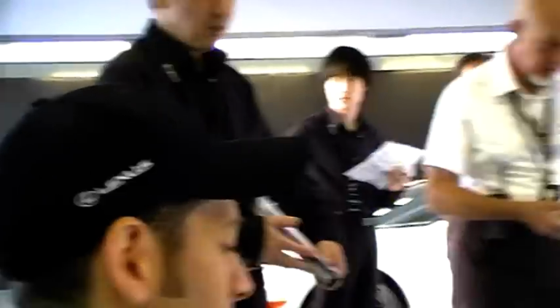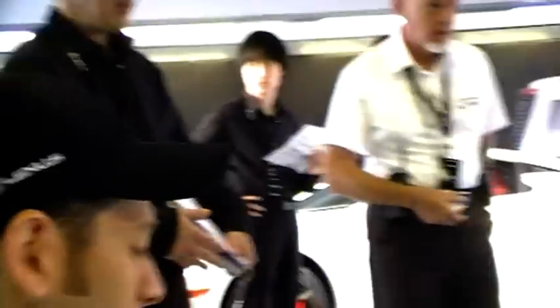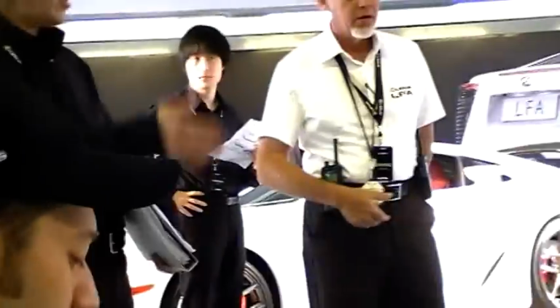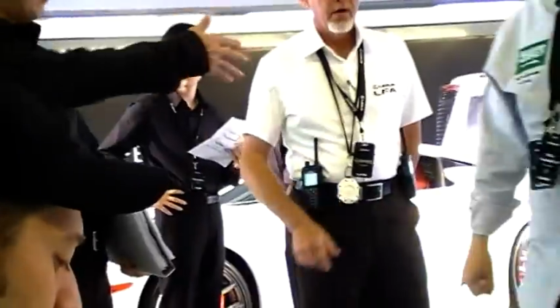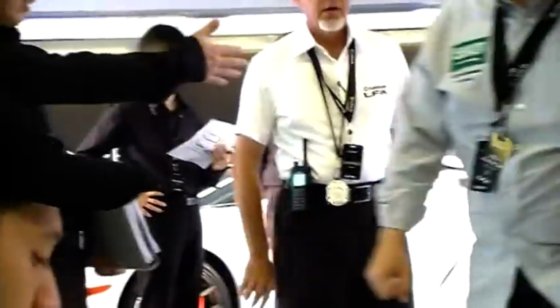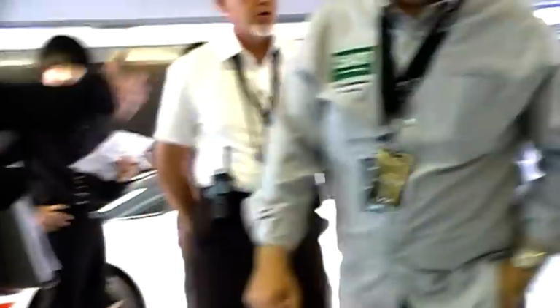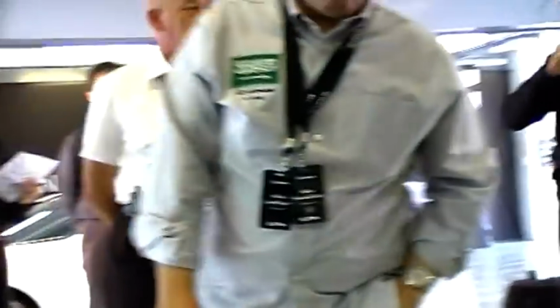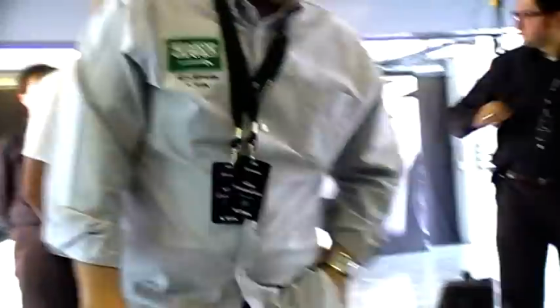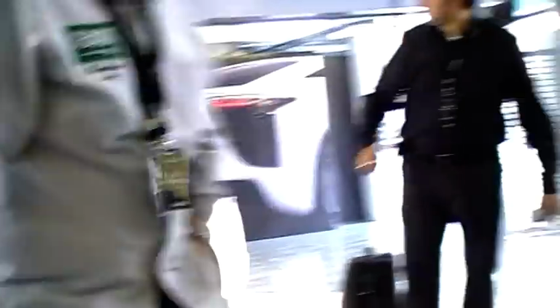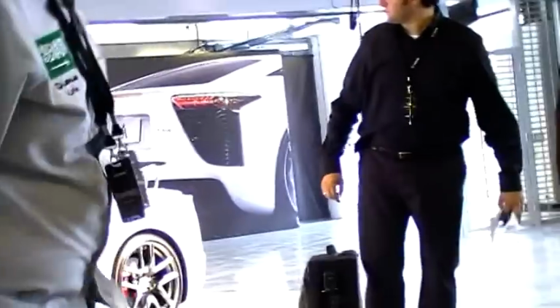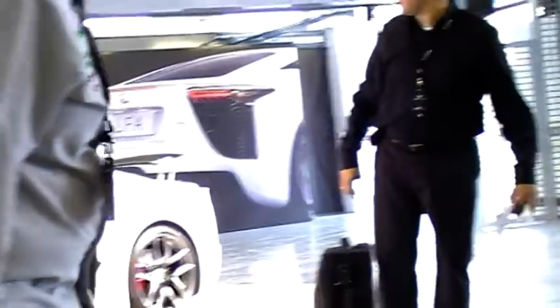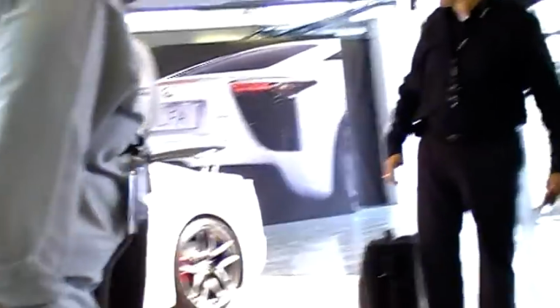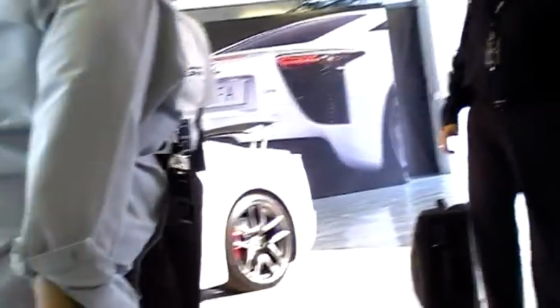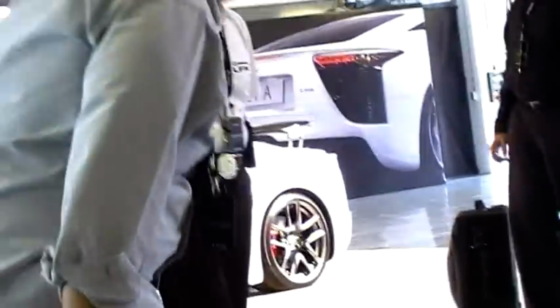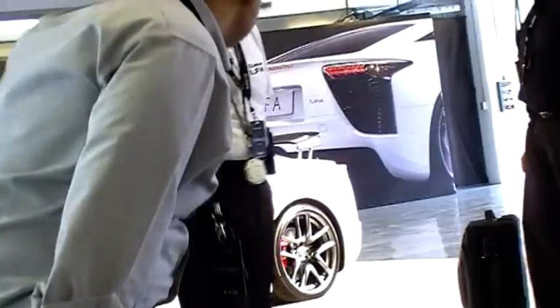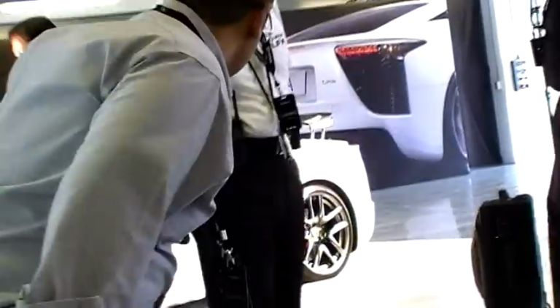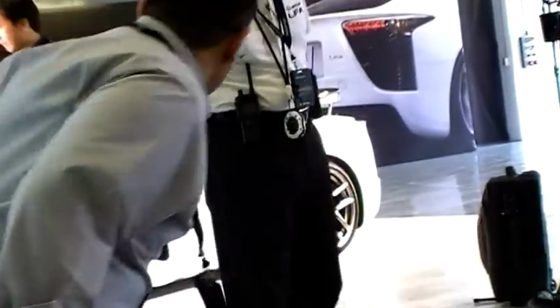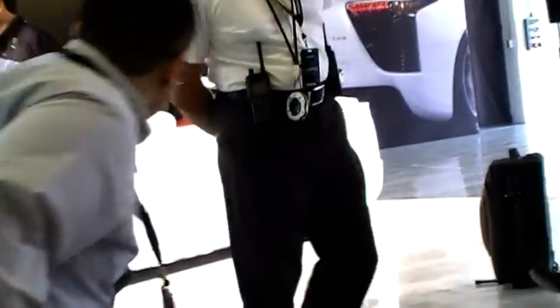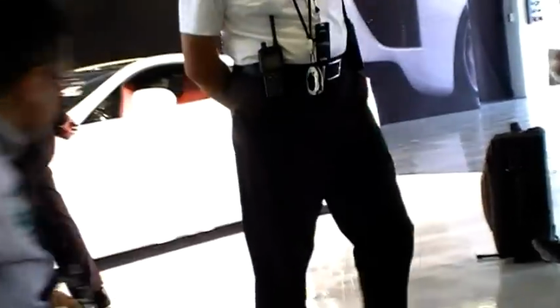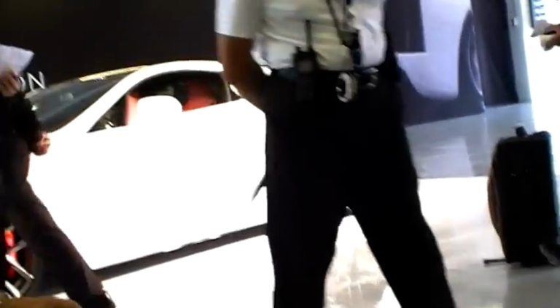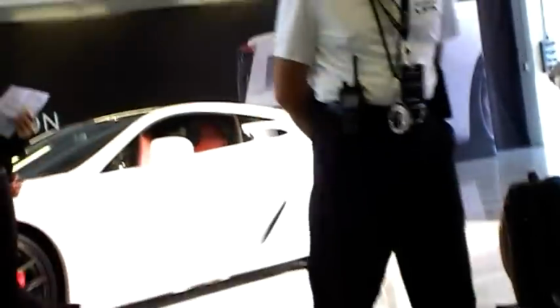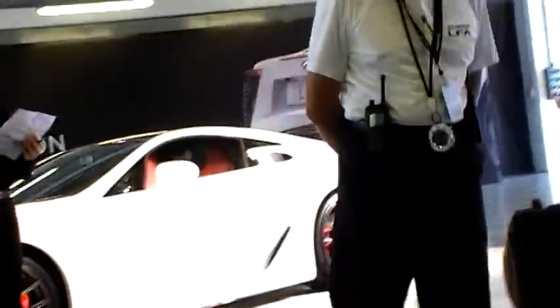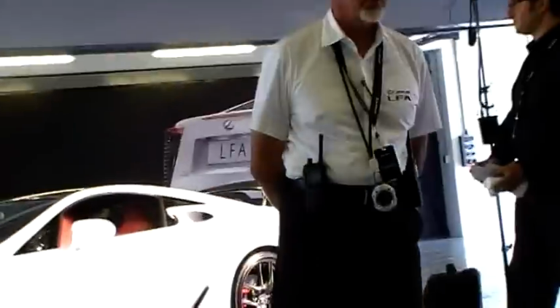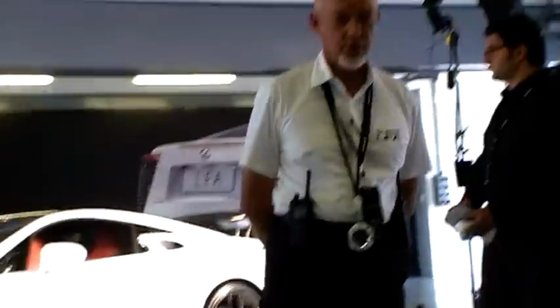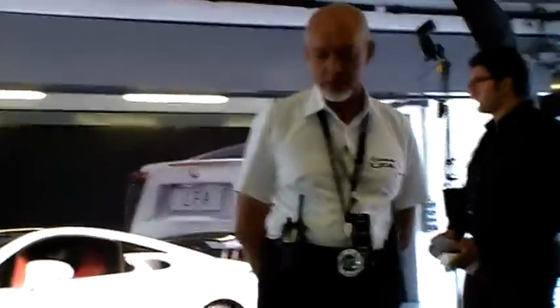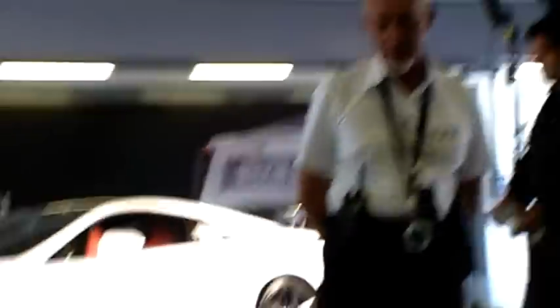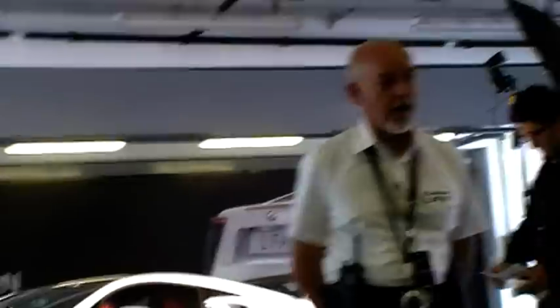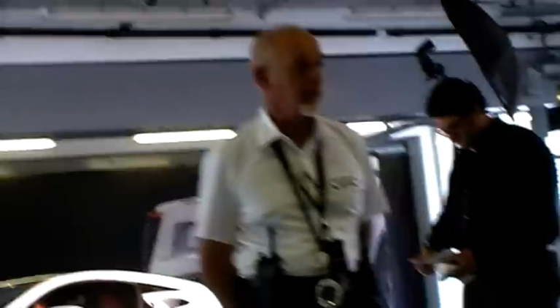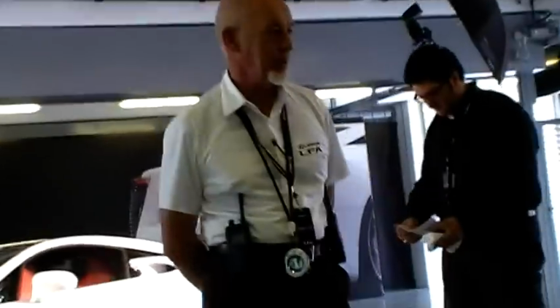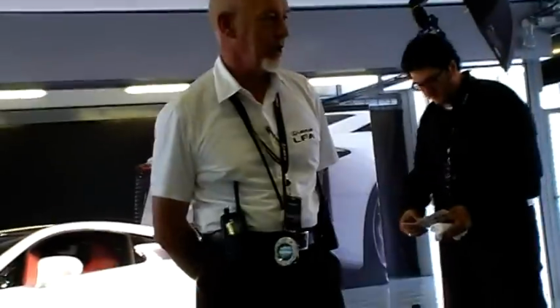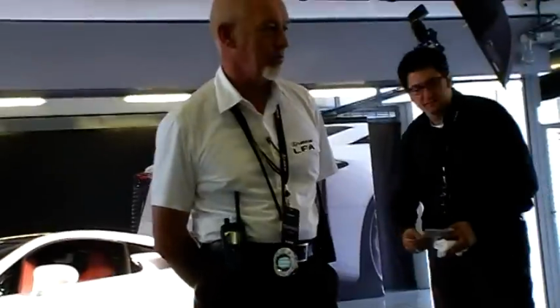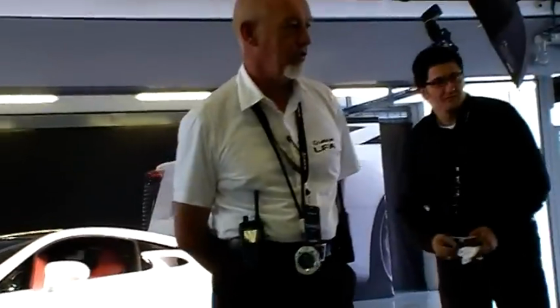Mr. Fraser, good afternoon, gentlemen. Welcome to Yas Marina. Have you ever been here before?